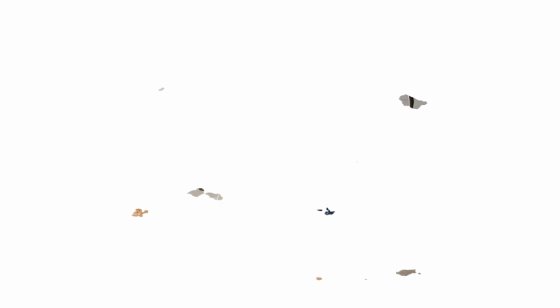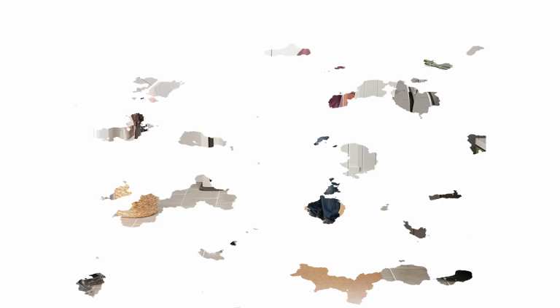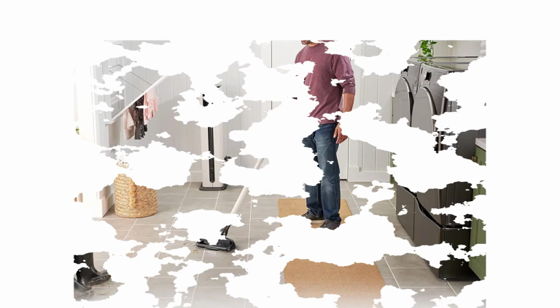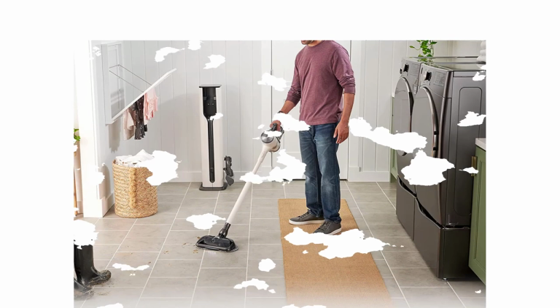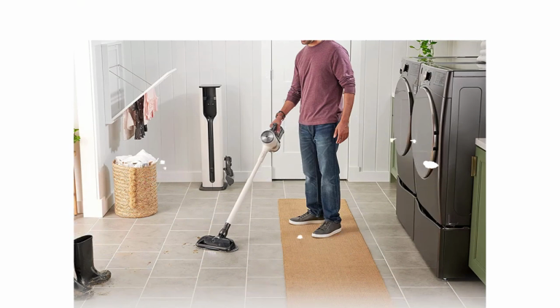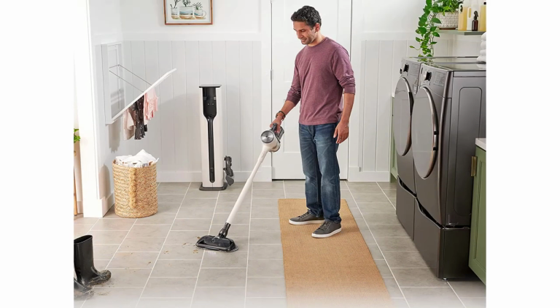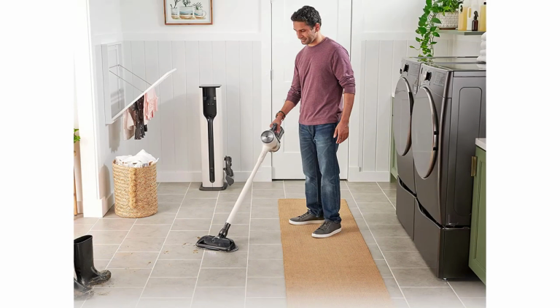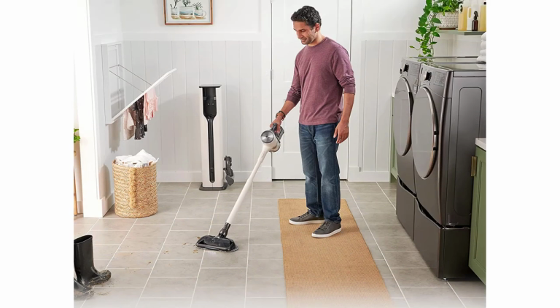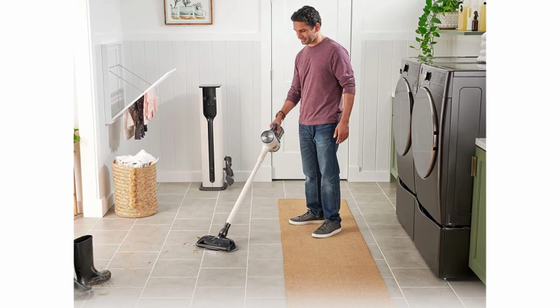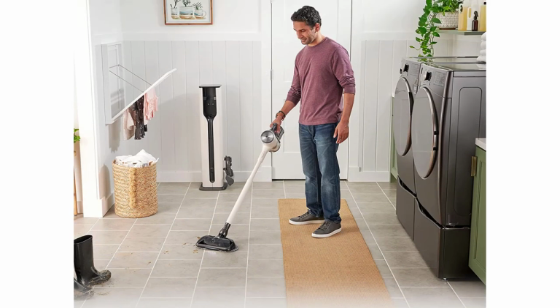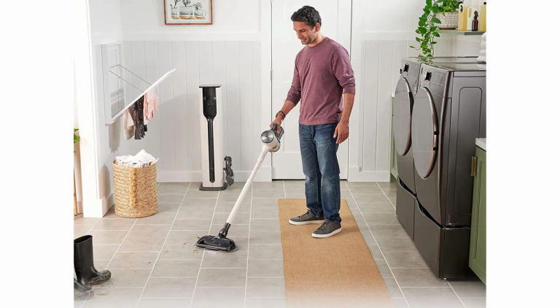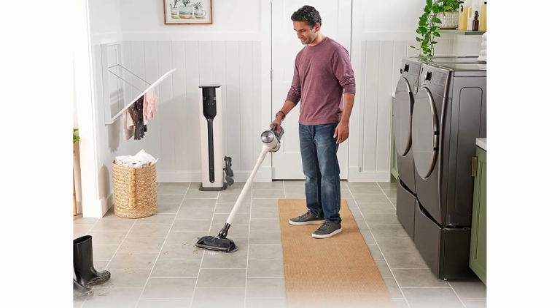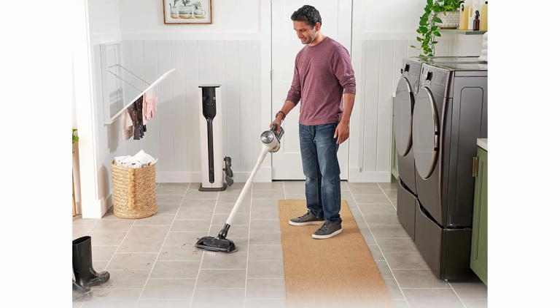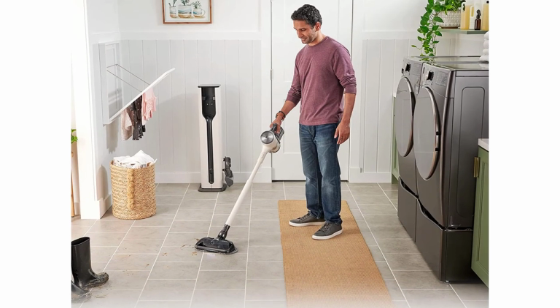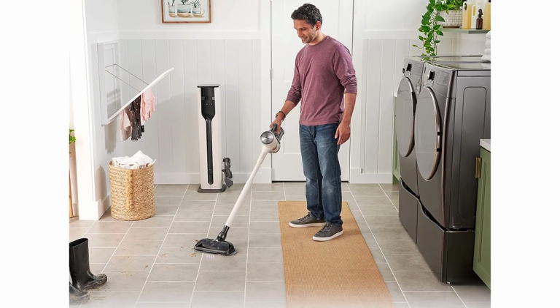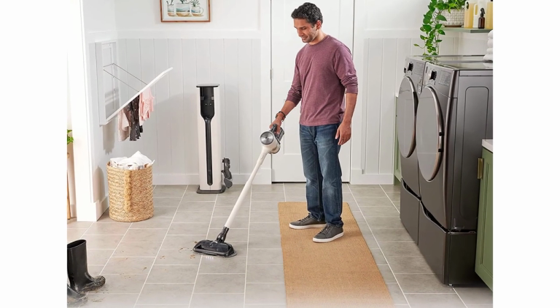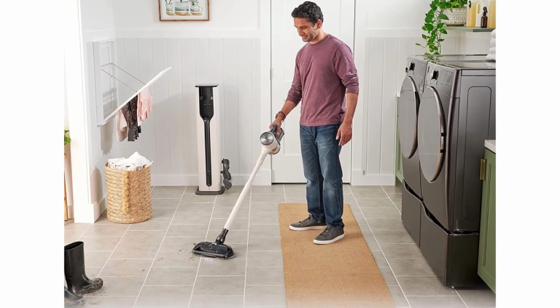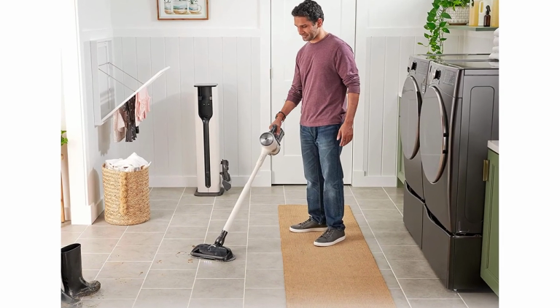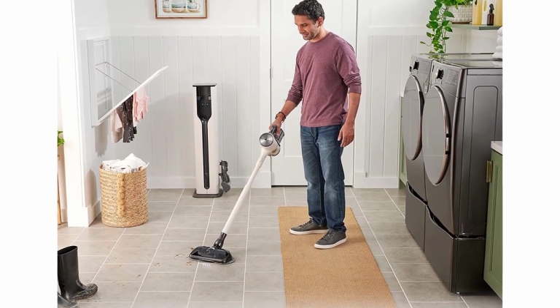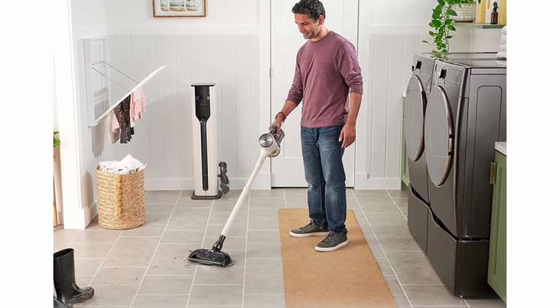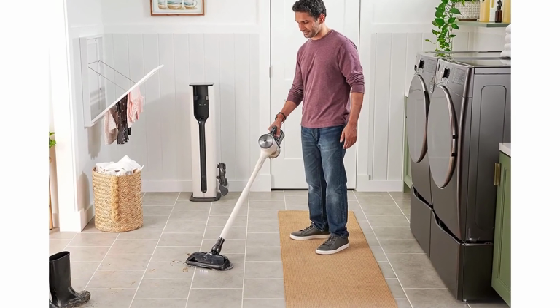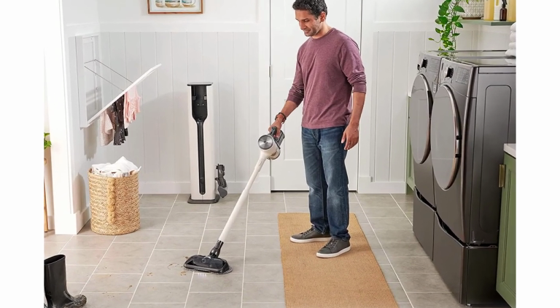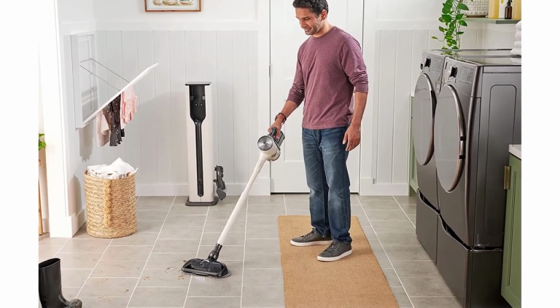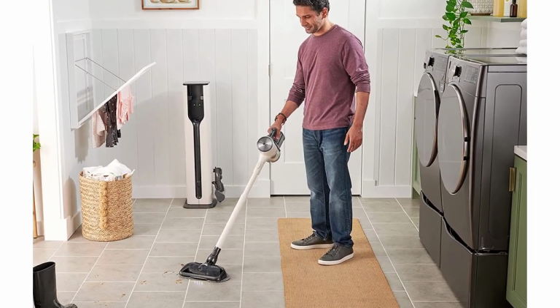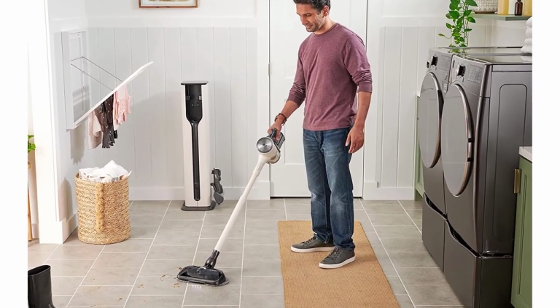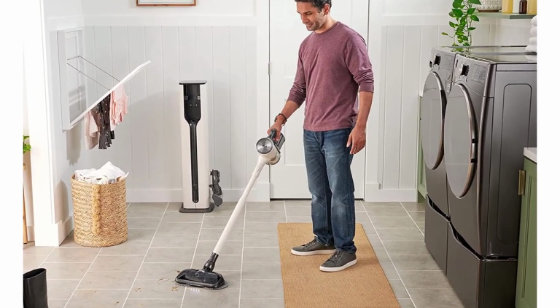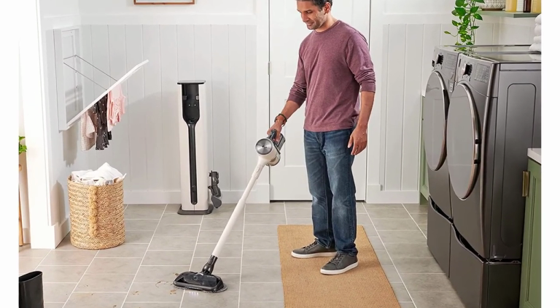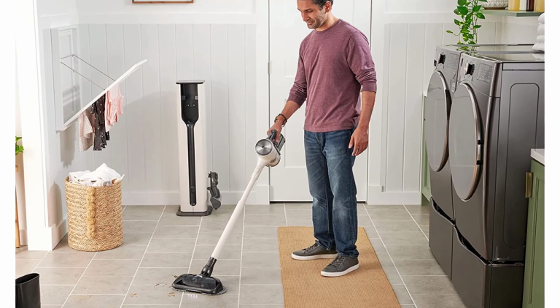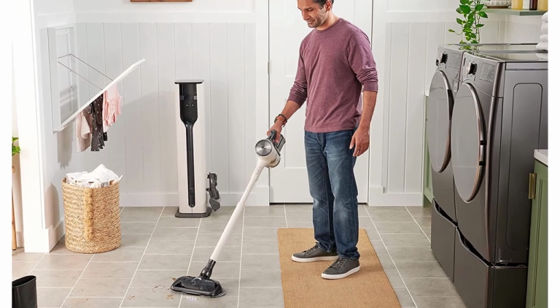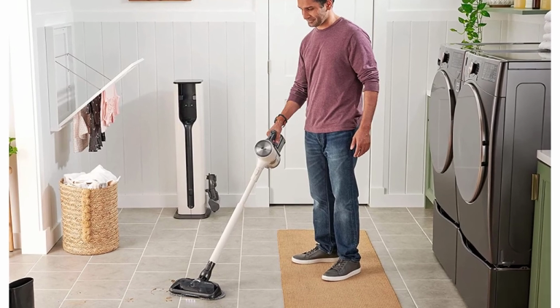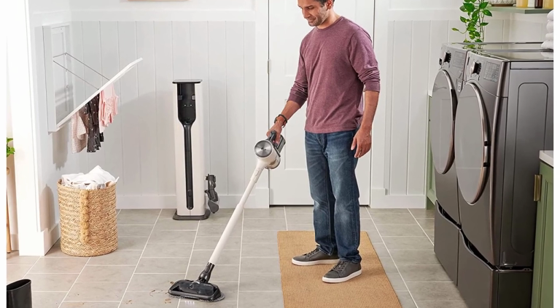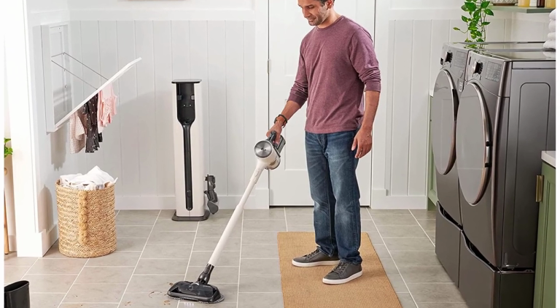Tile flooring comes in various materials, such as porcelain, ceramic, and glass, that can mimic wood, marble, and stone.